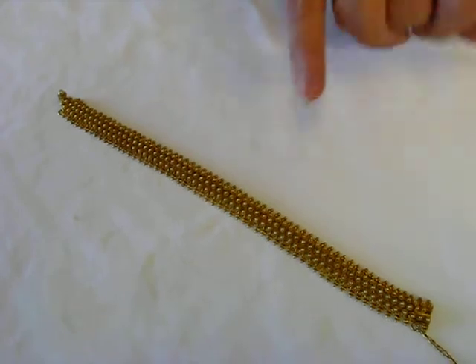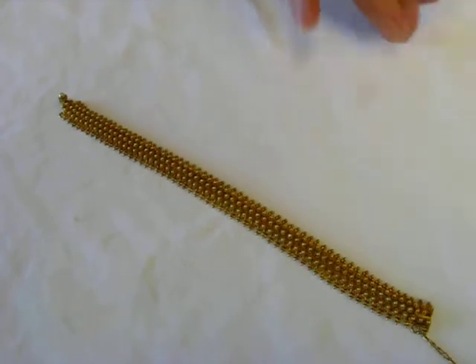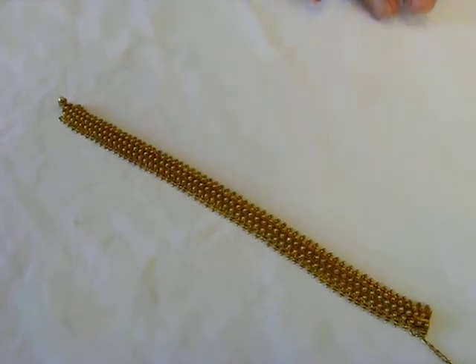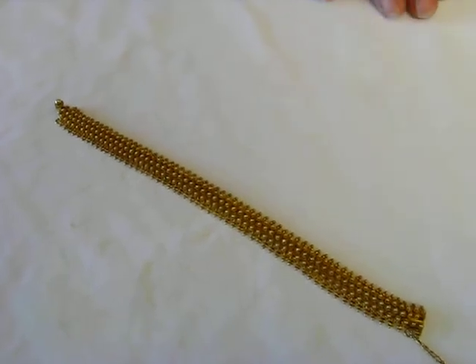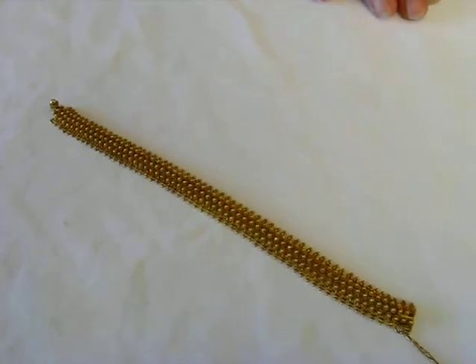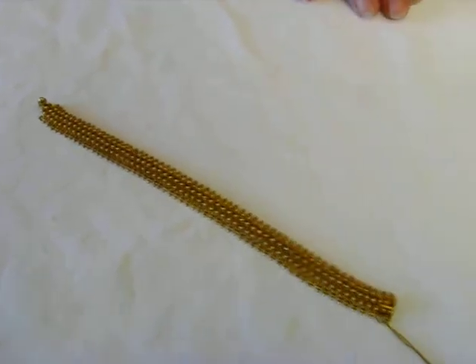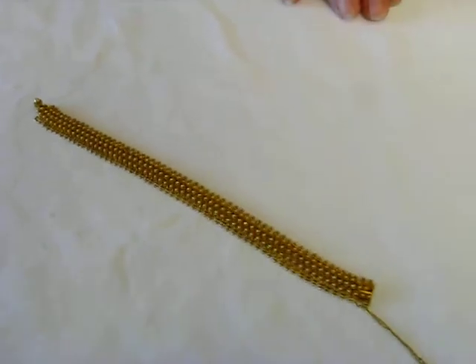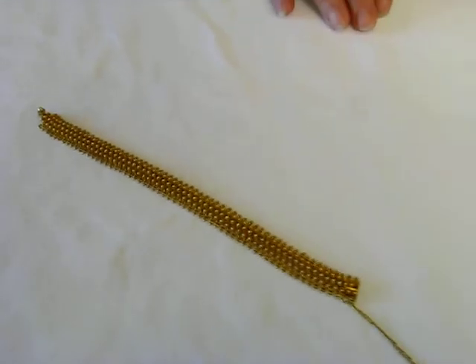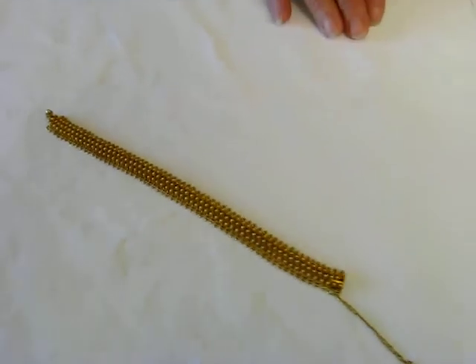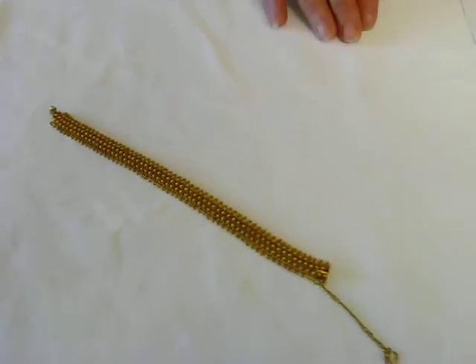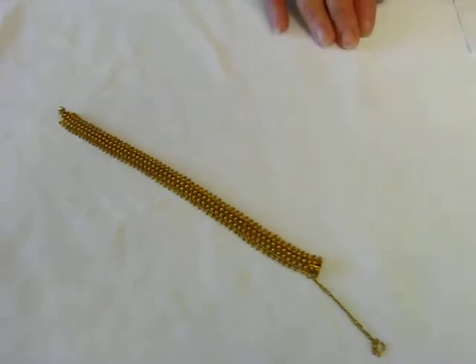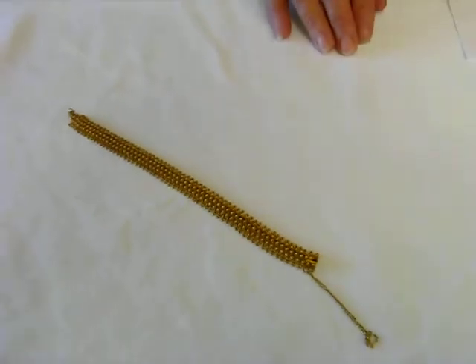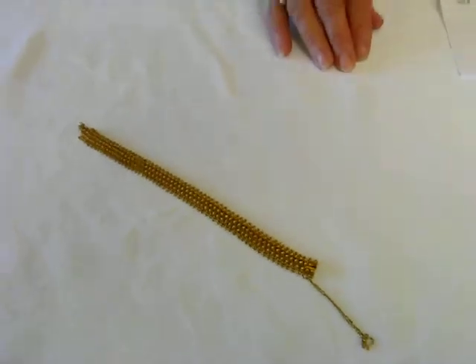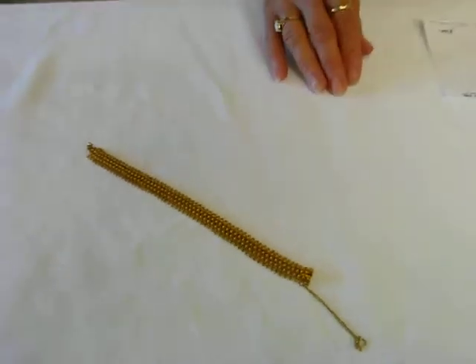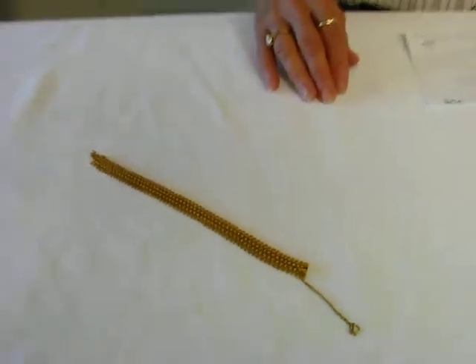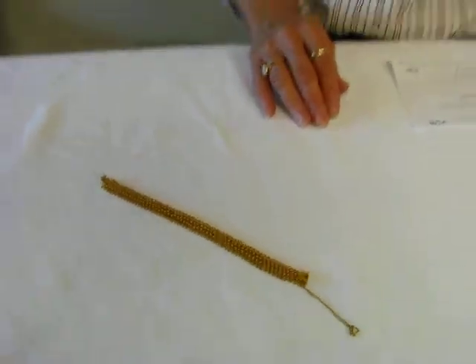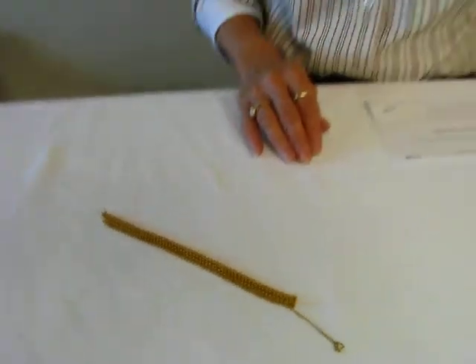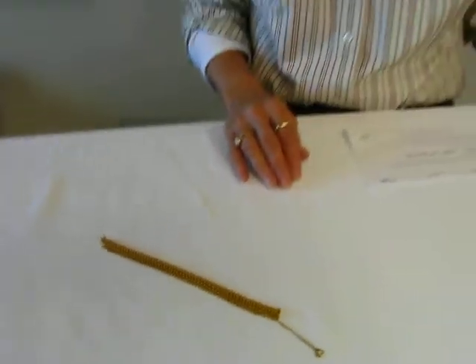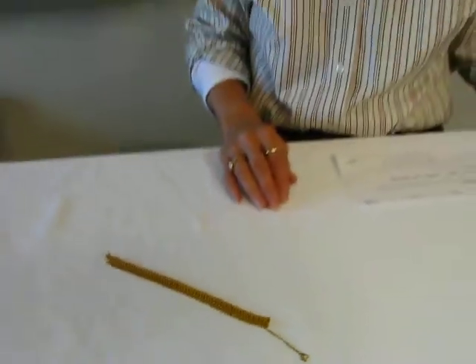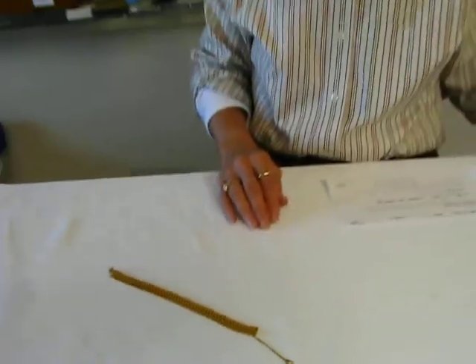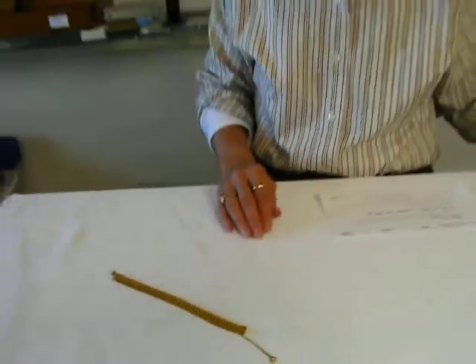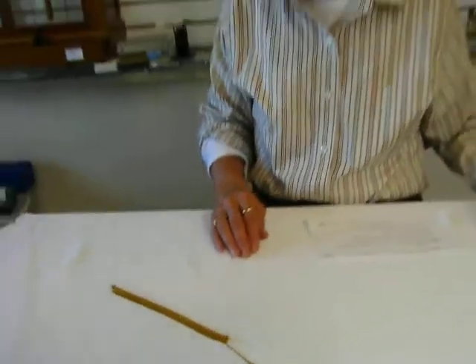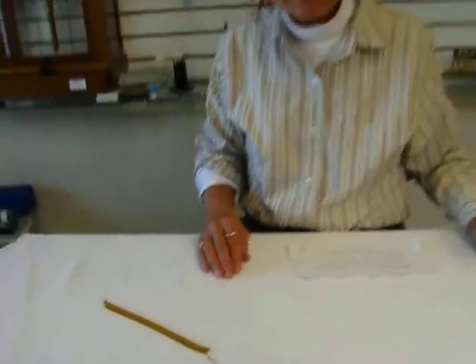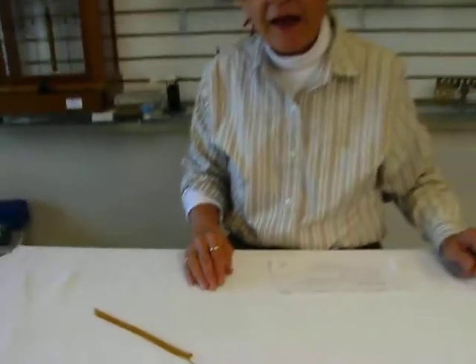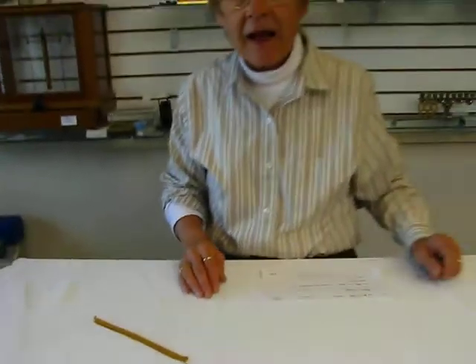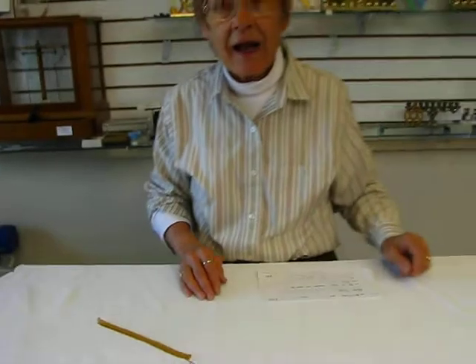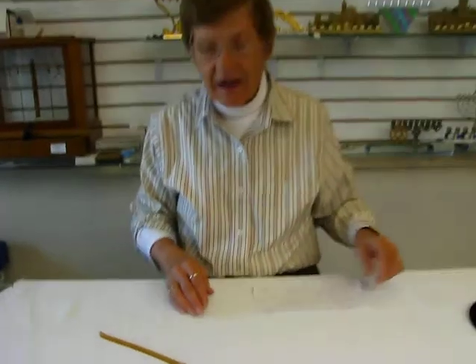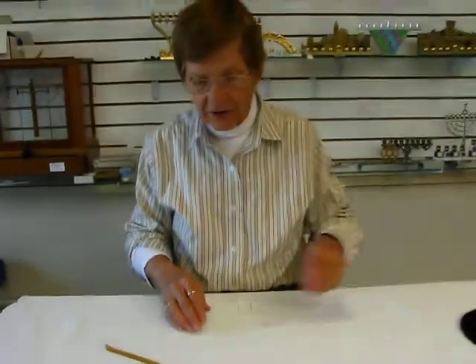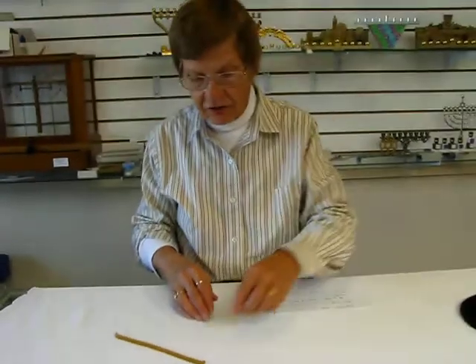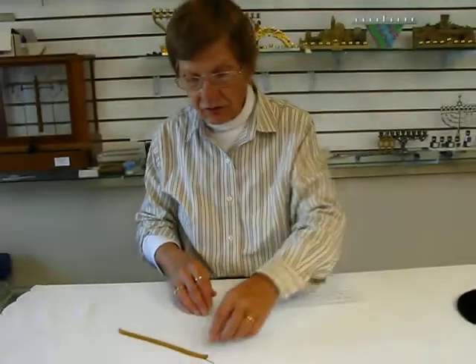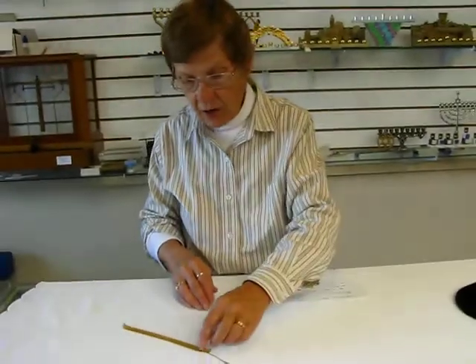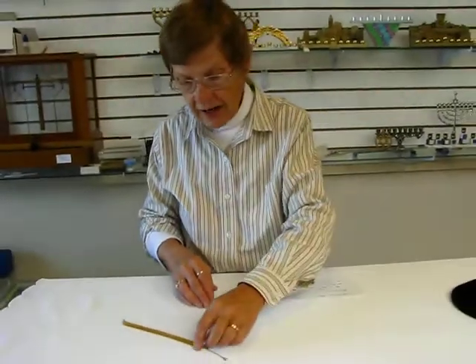This is all 14 karat gold. It's 7 and a quarter inches long and half an inch wide, and it is hallmarked.